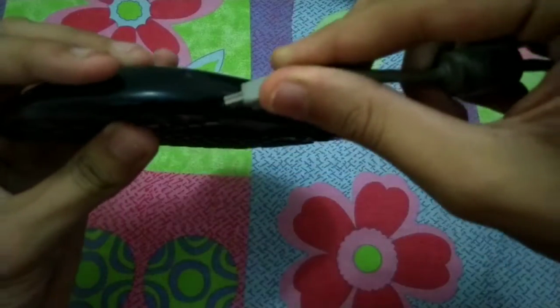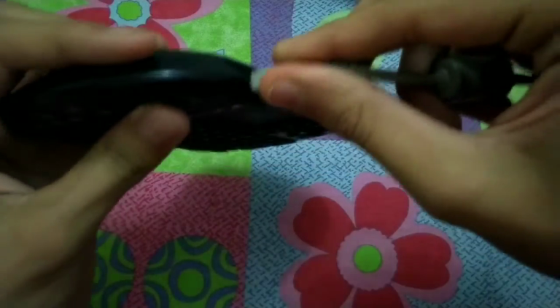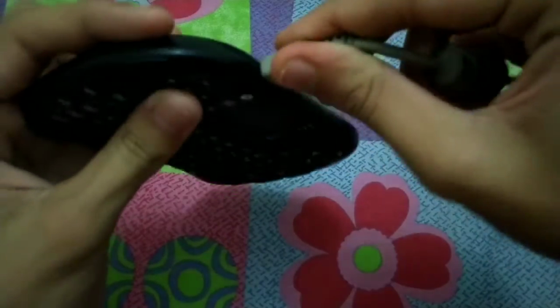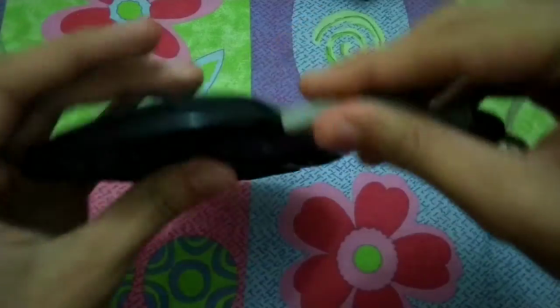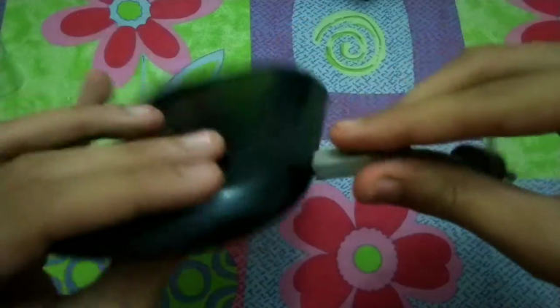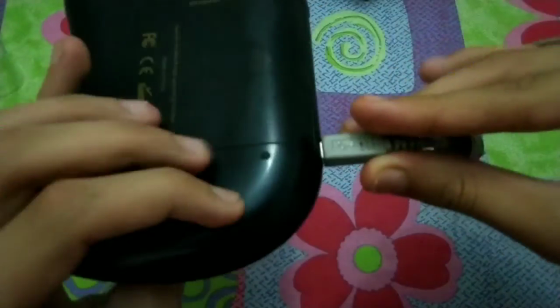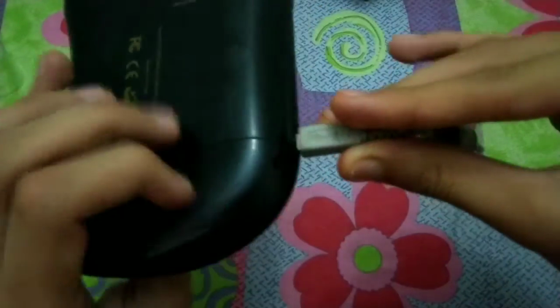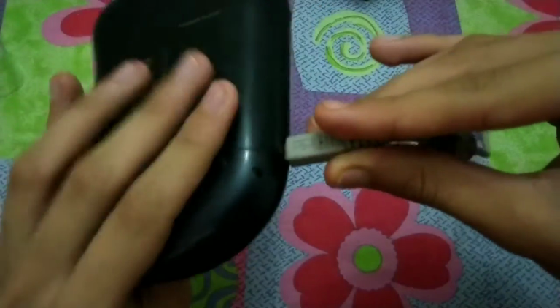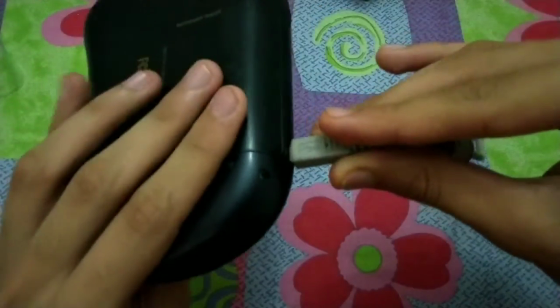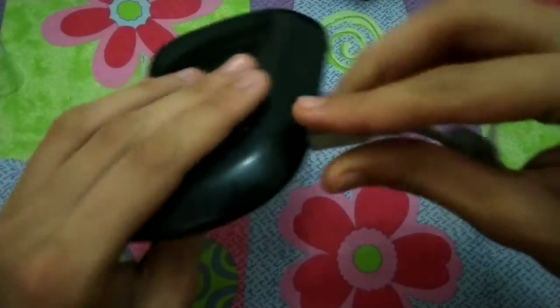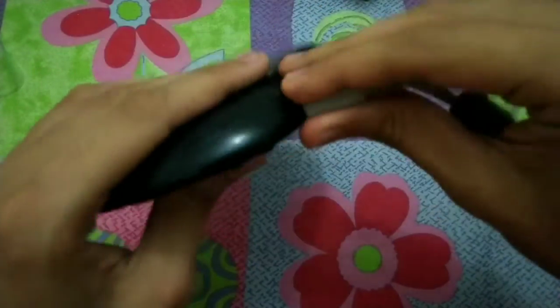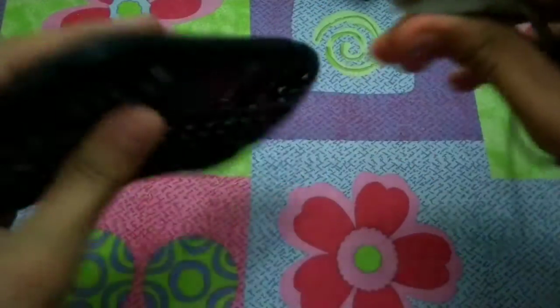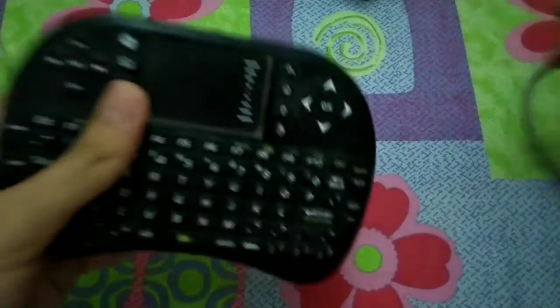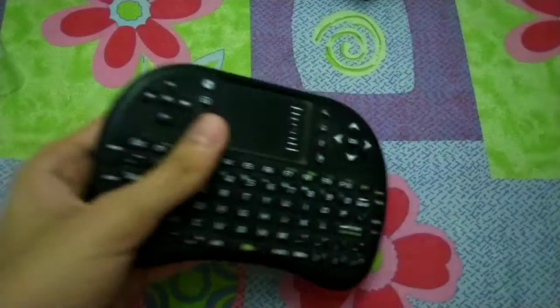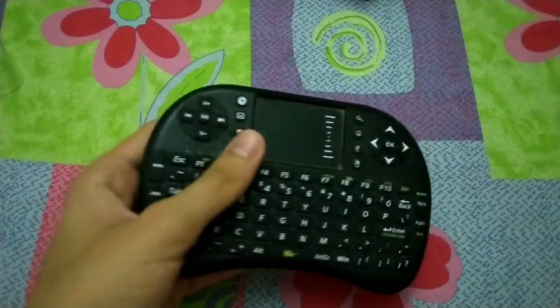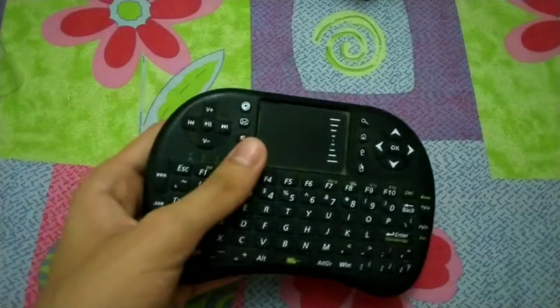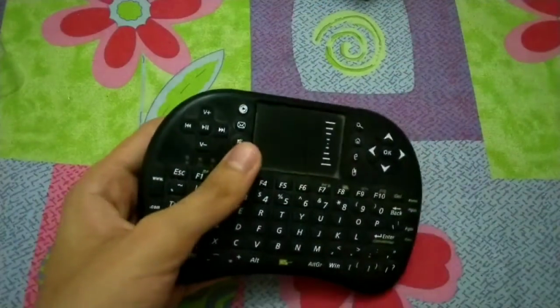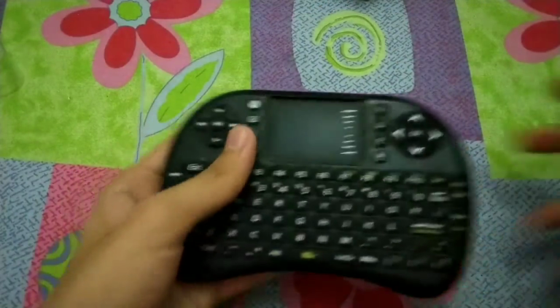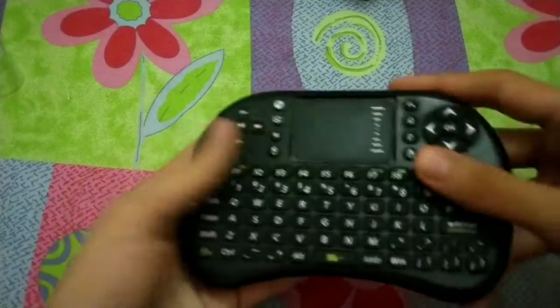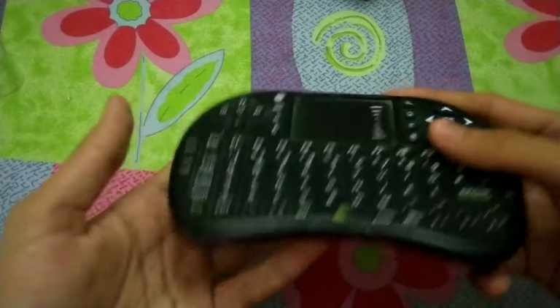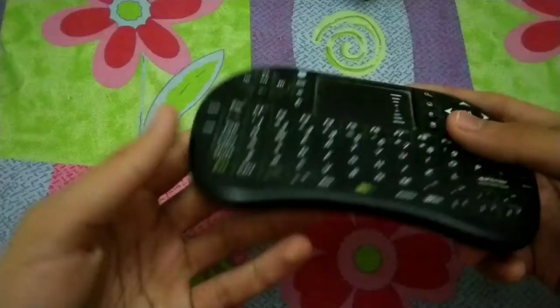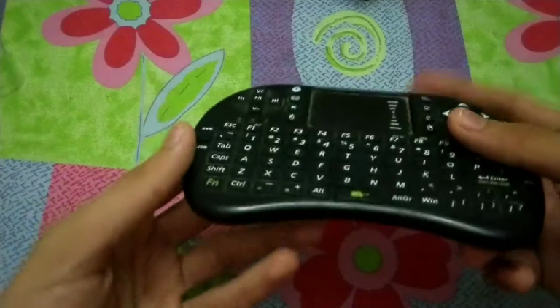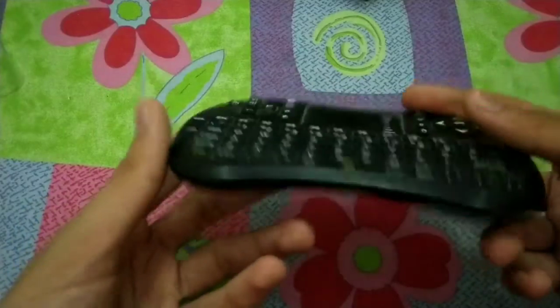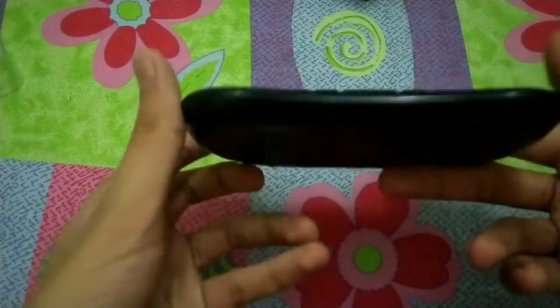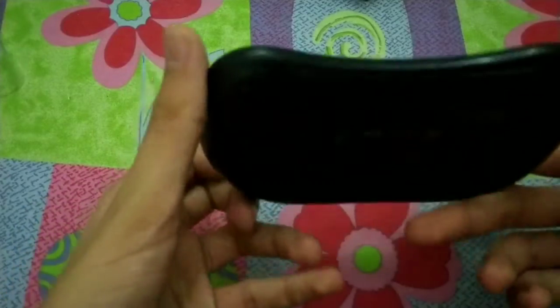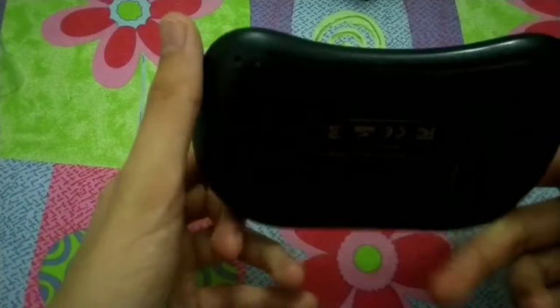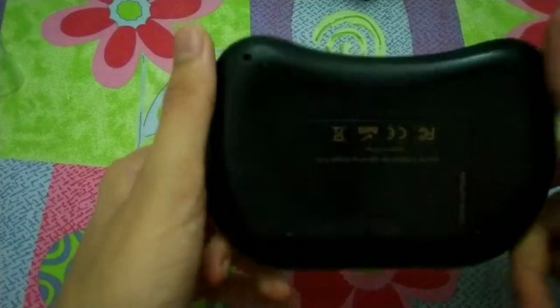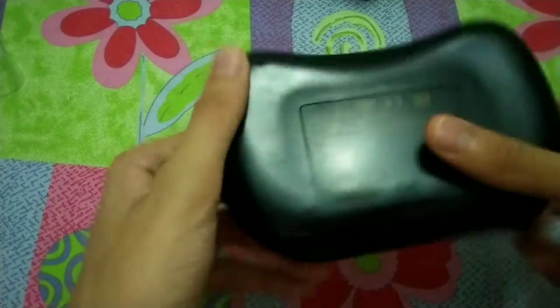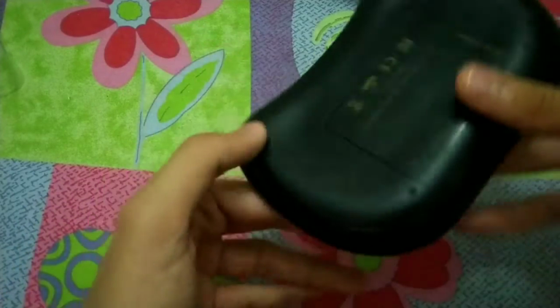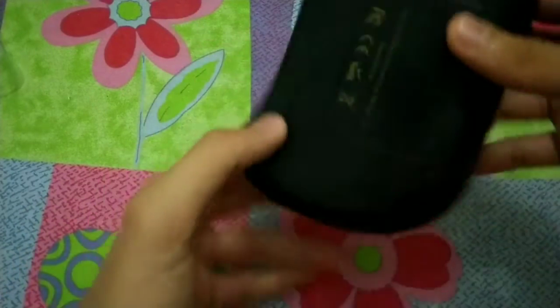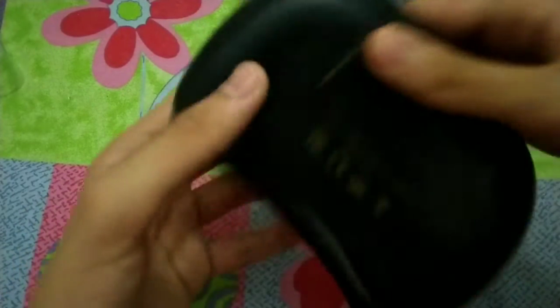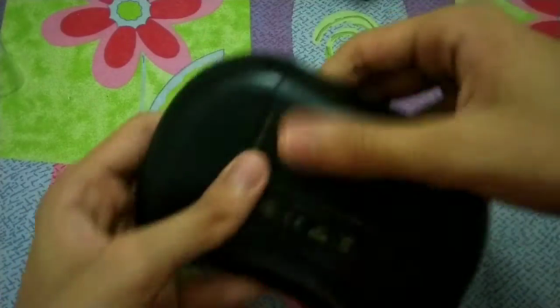This type of cable — like this — is what you need to charge it. There's nothing much more to talk about with this keyboard; I just wanted to share the unboxing experience with you guys.